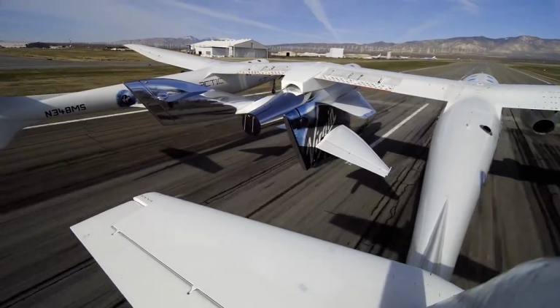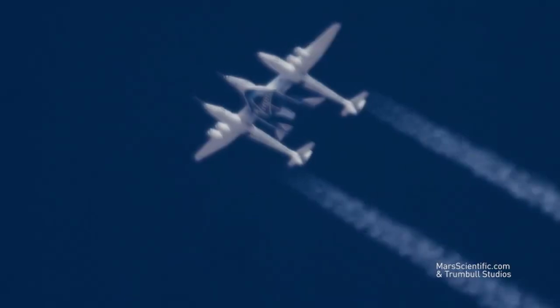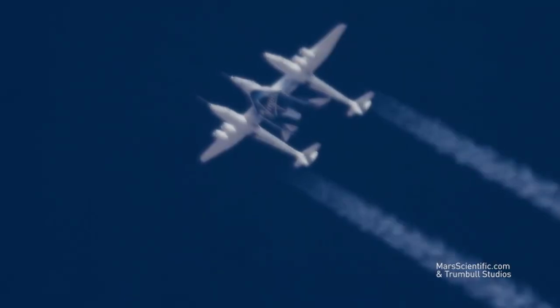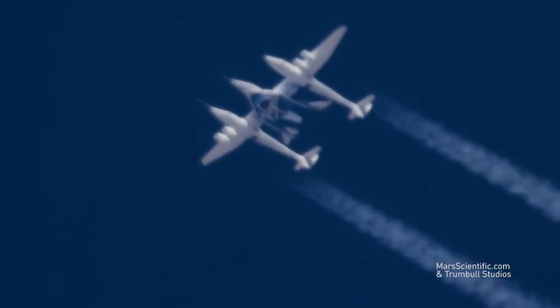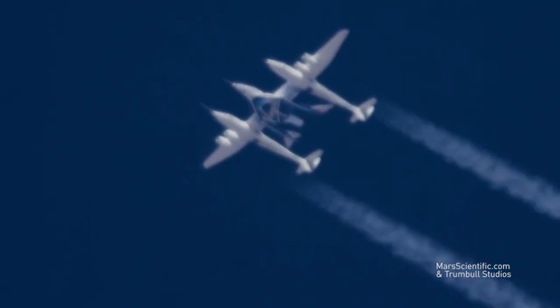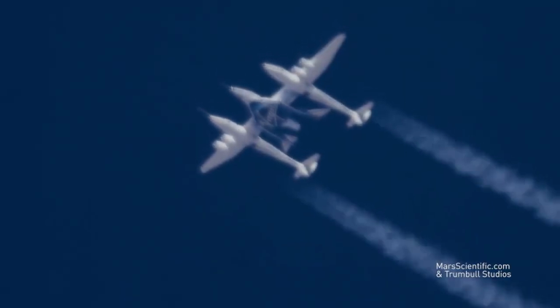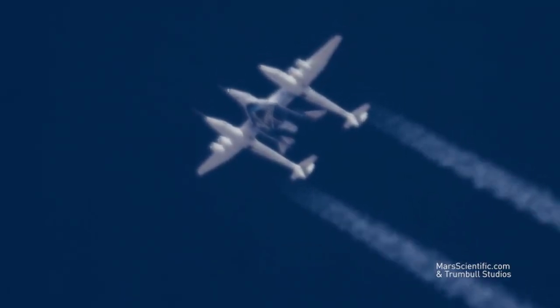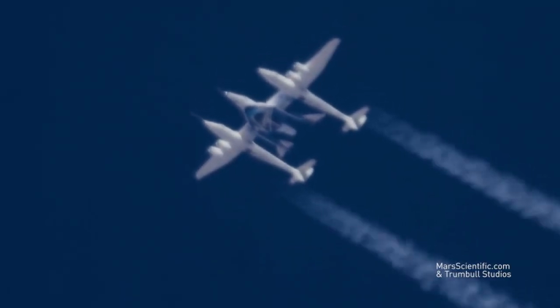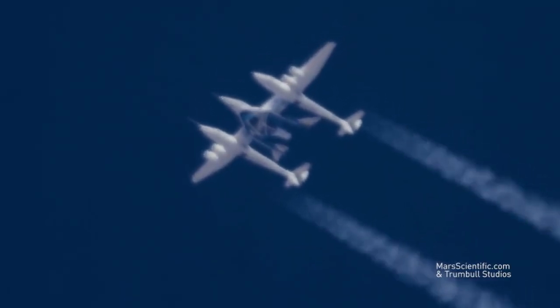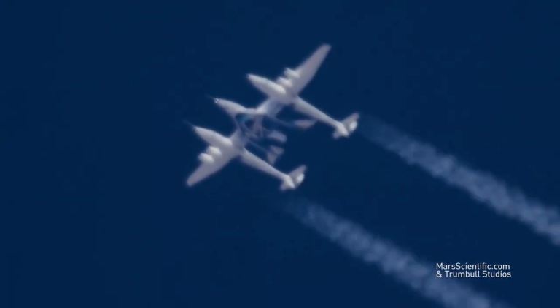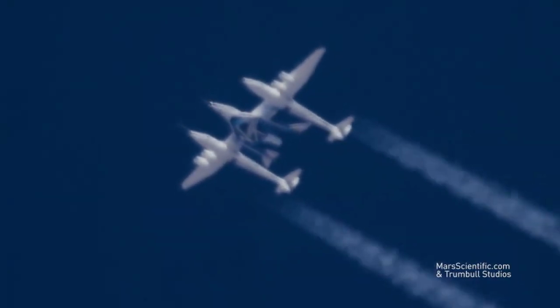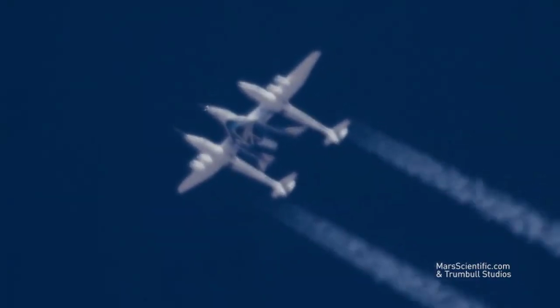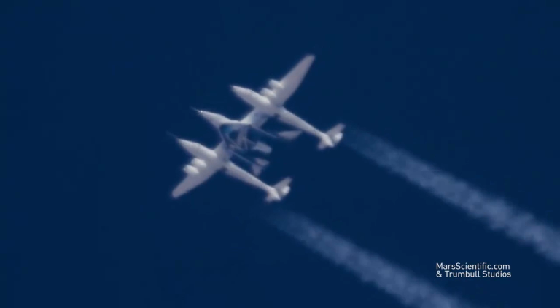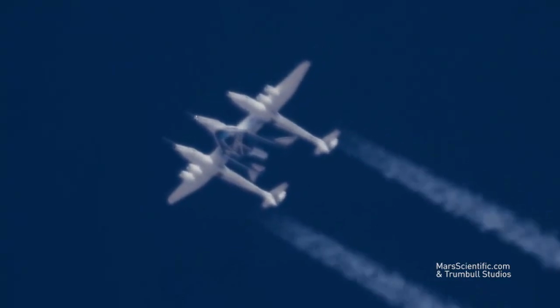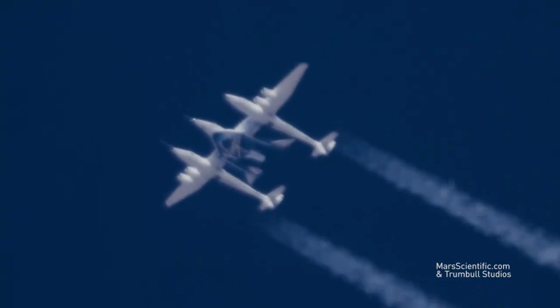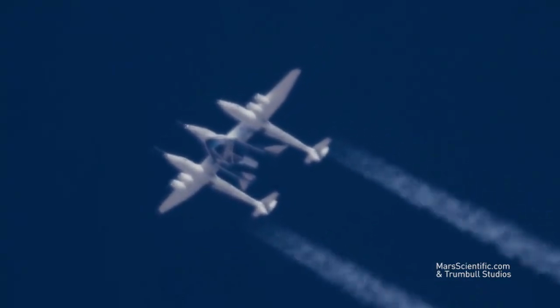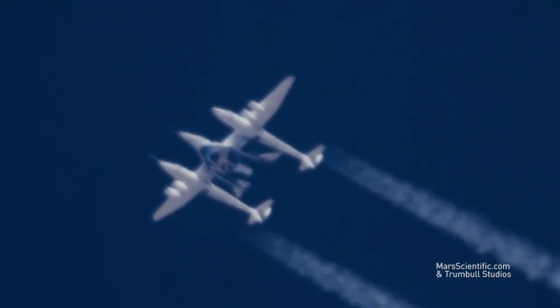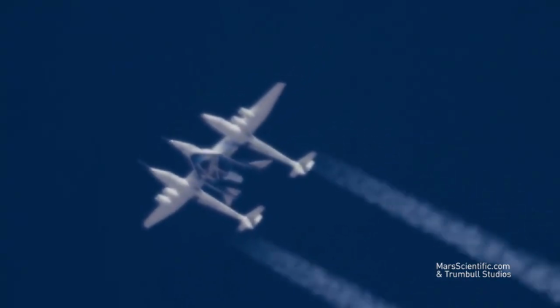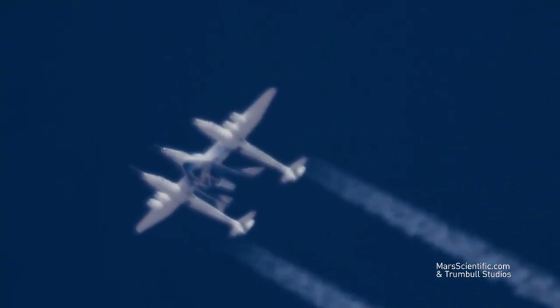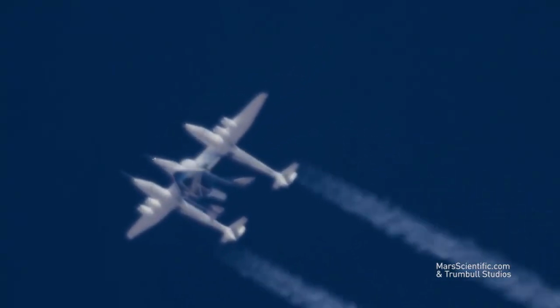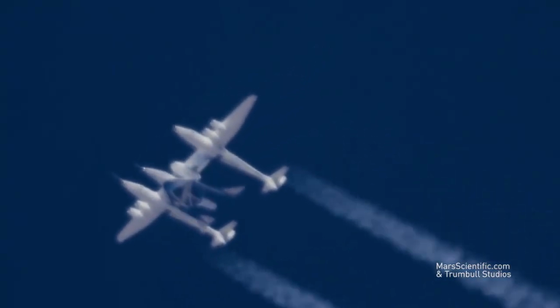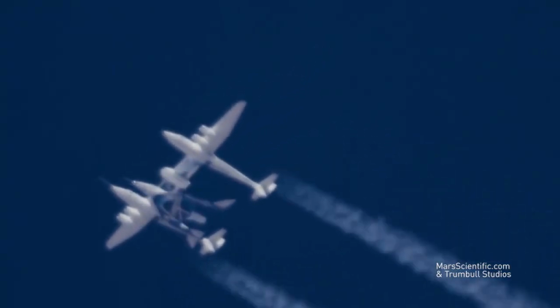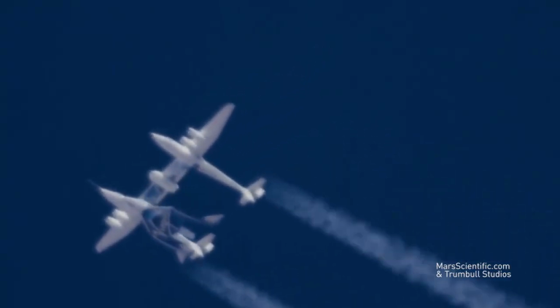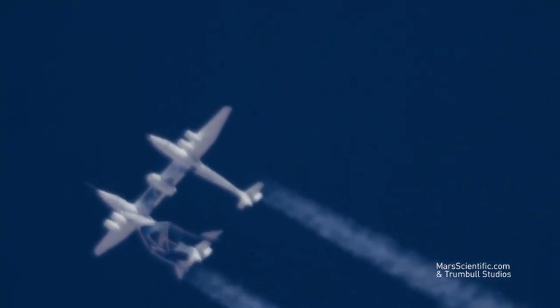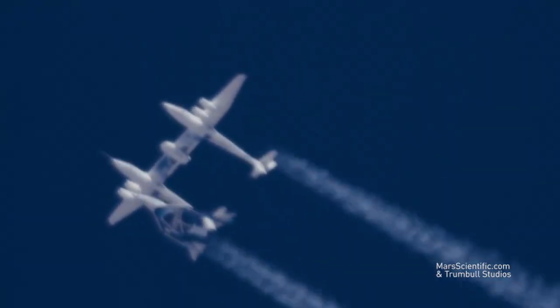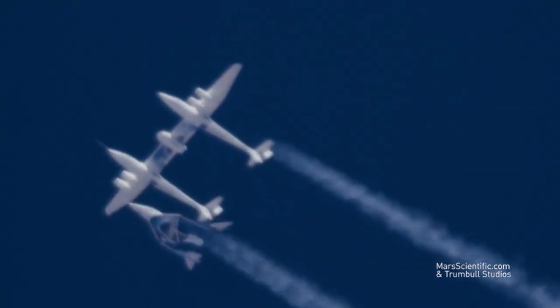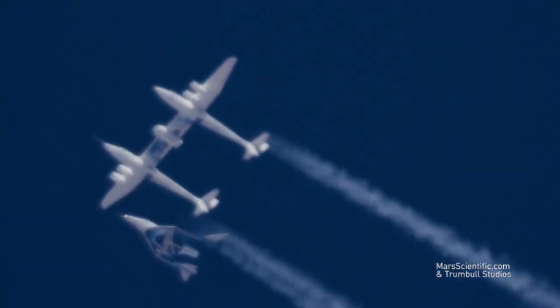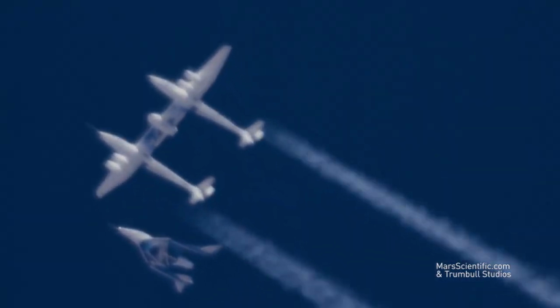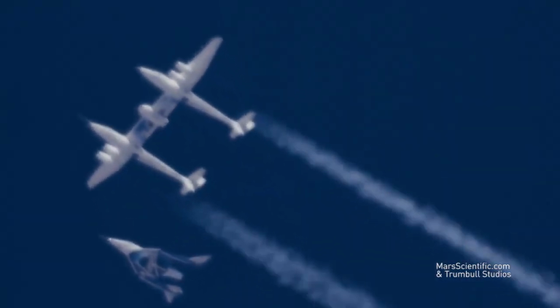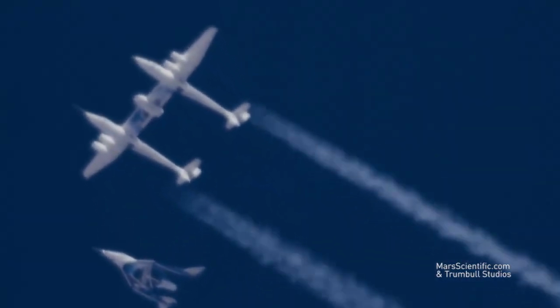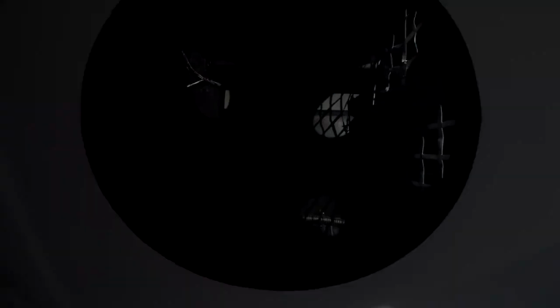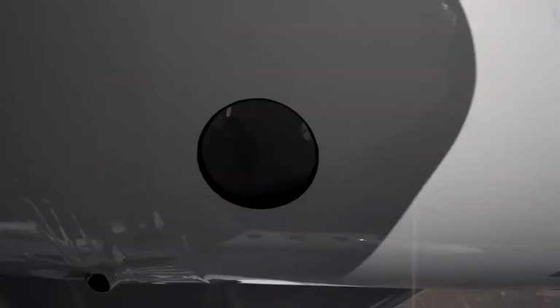Five, four, three, two, one. Release, release, release. Clear release. All right, here we go.